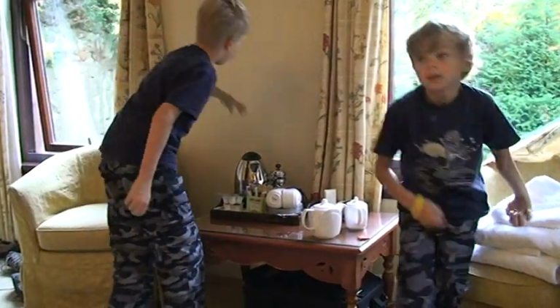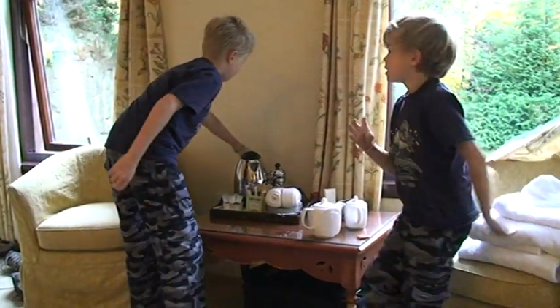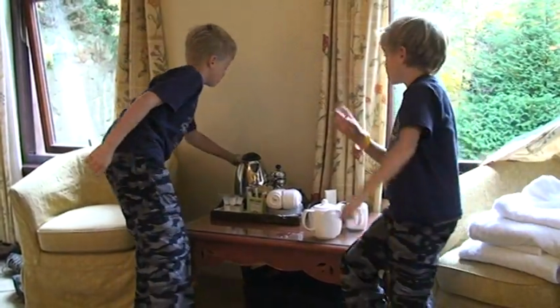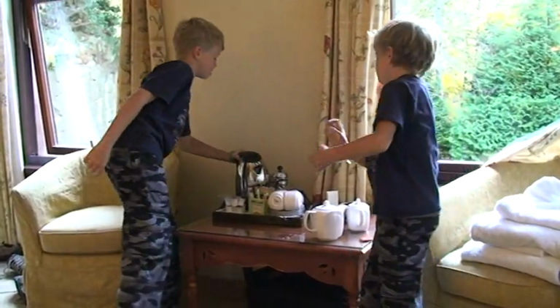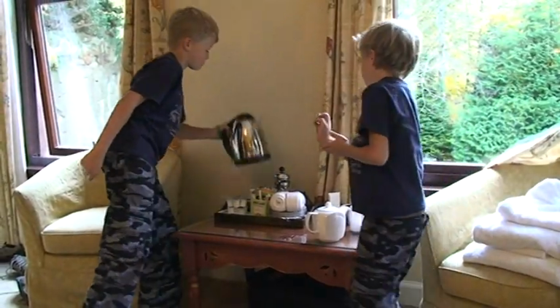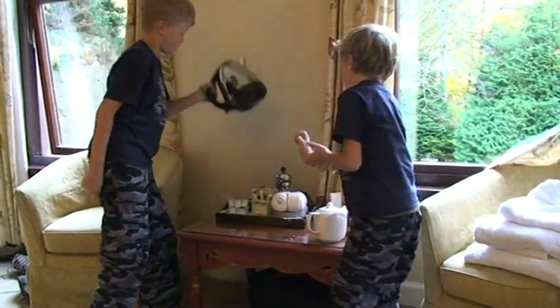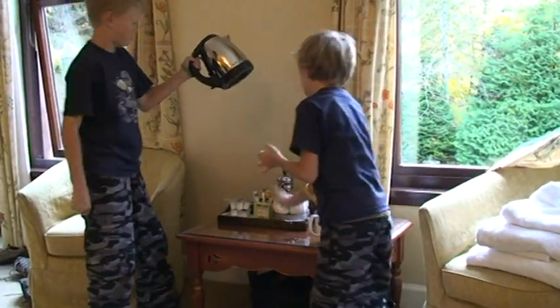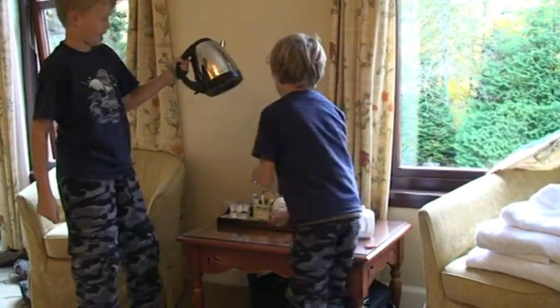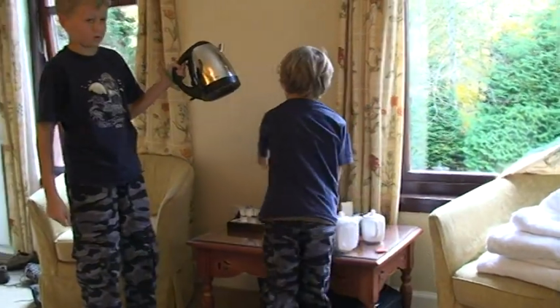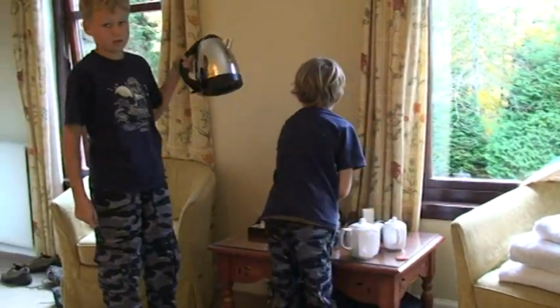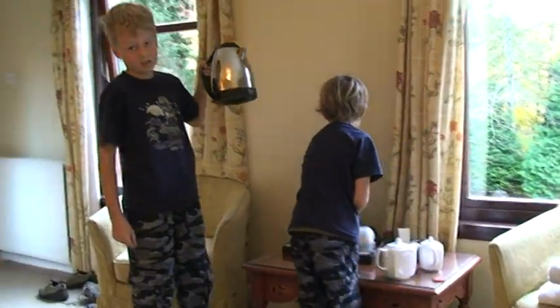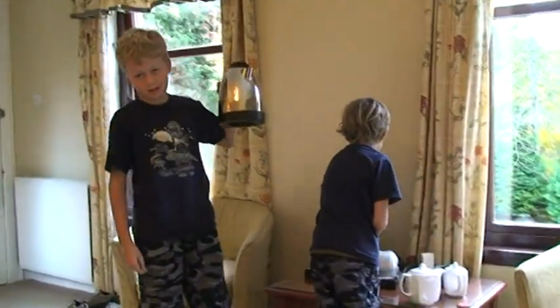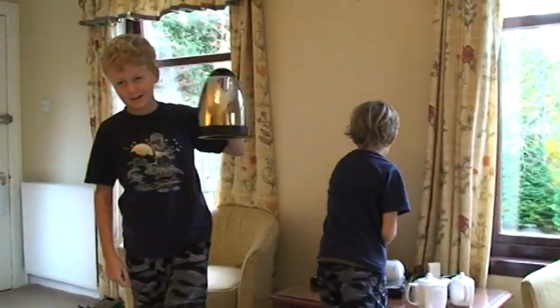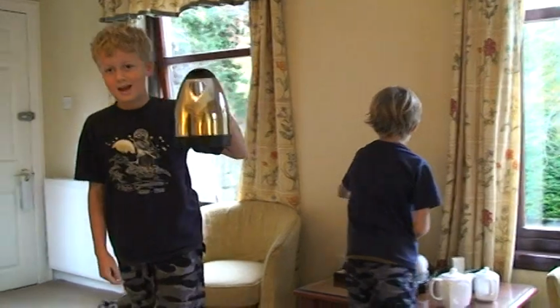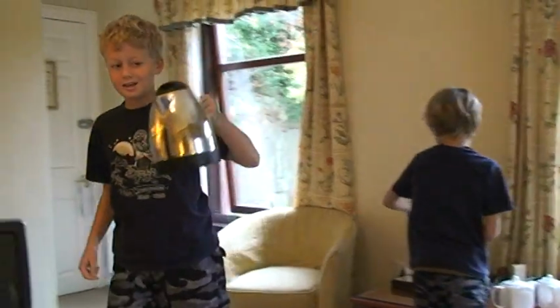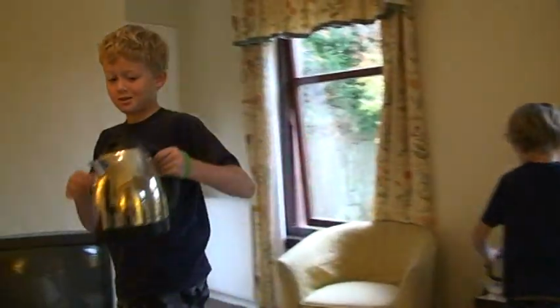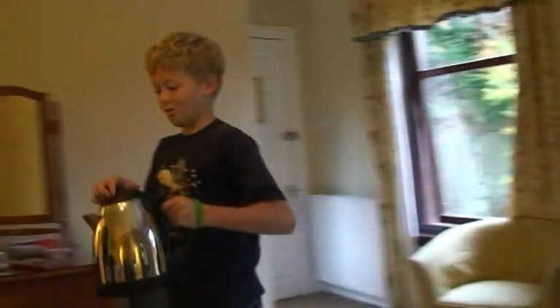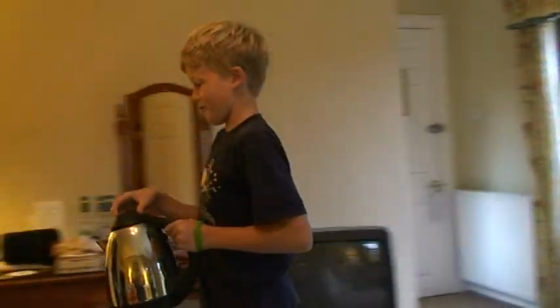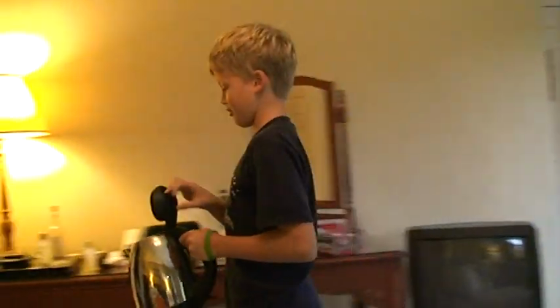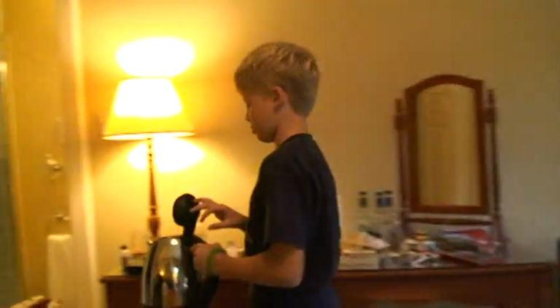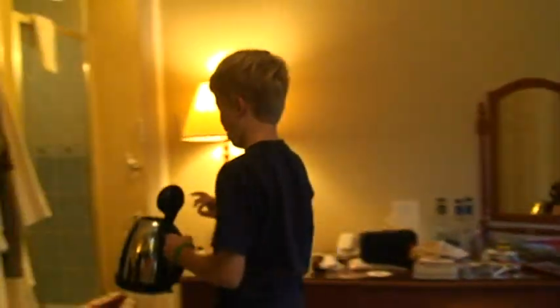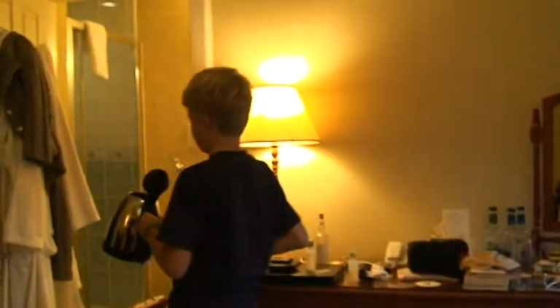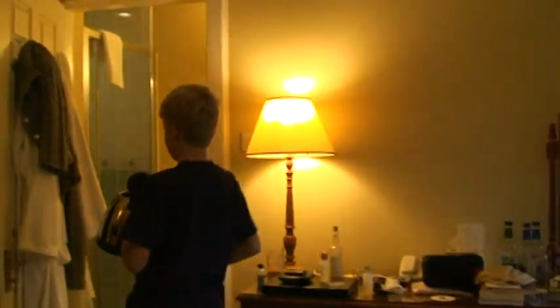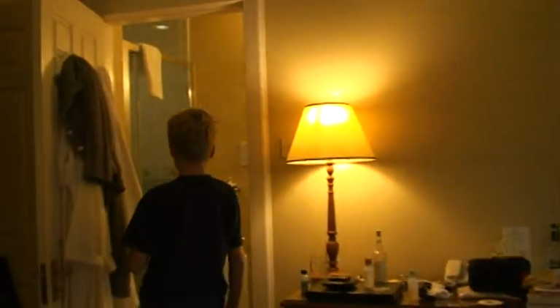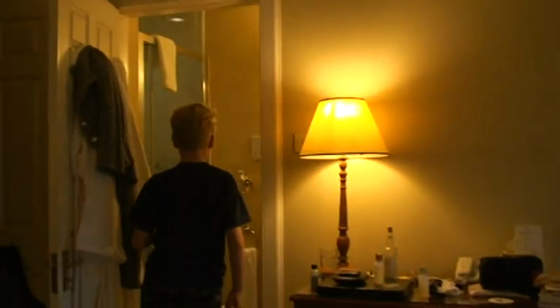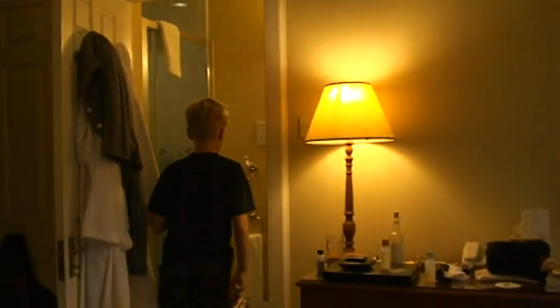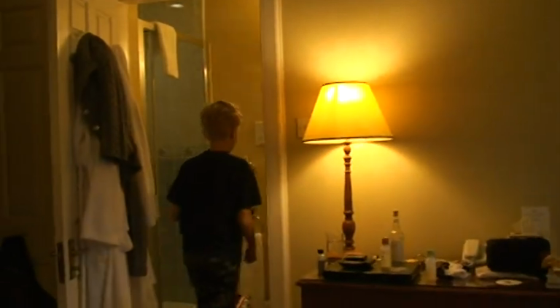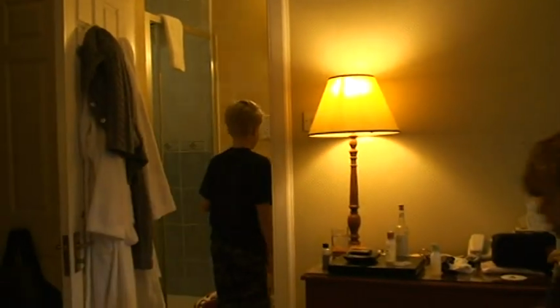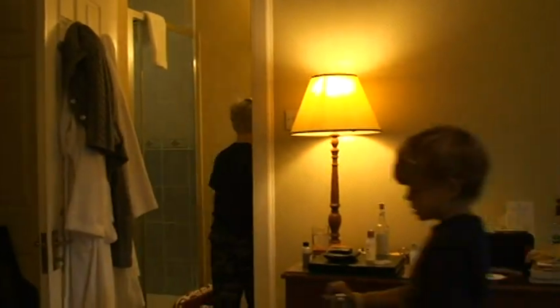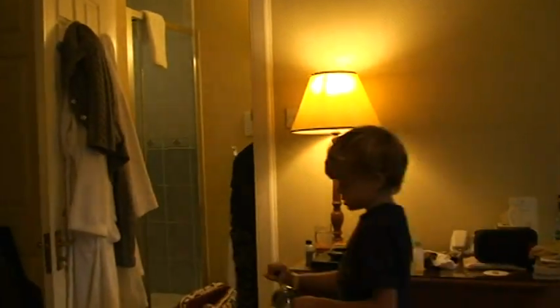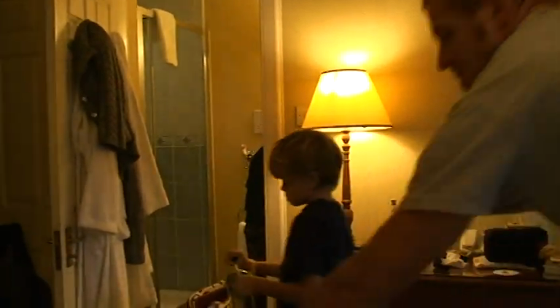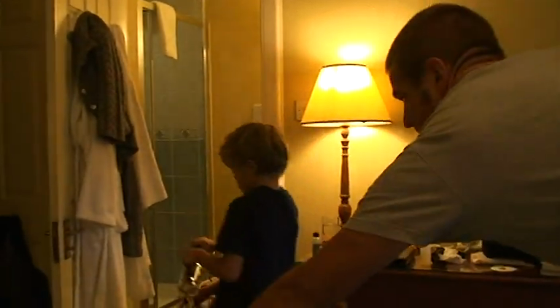First, you take this big, huge kettle thingy, and then you add a bunch of water. Same with this for everything.